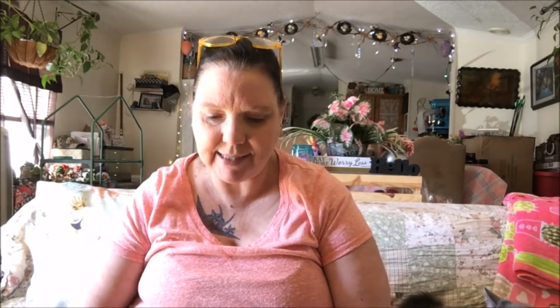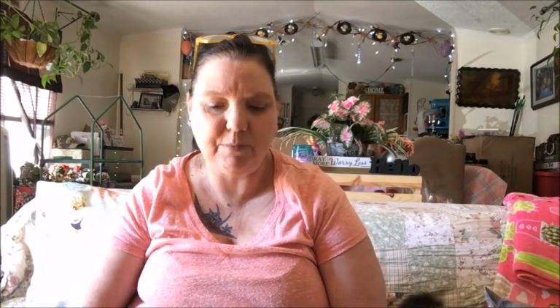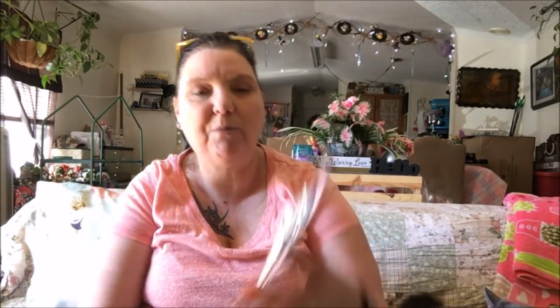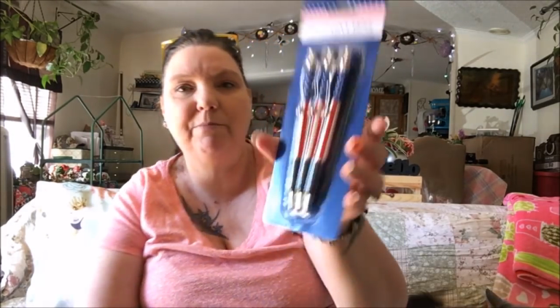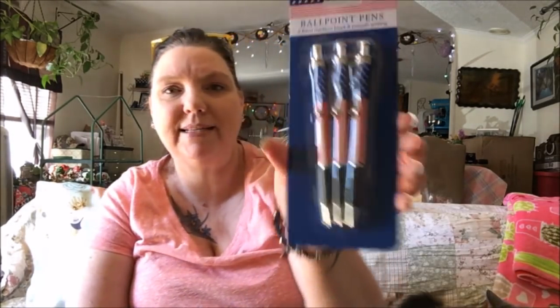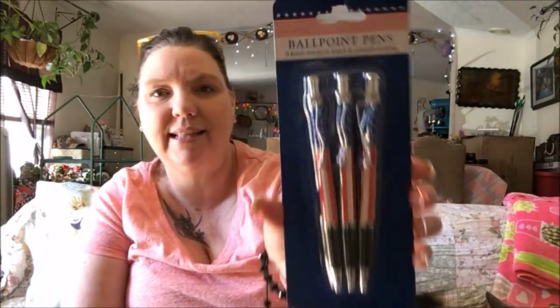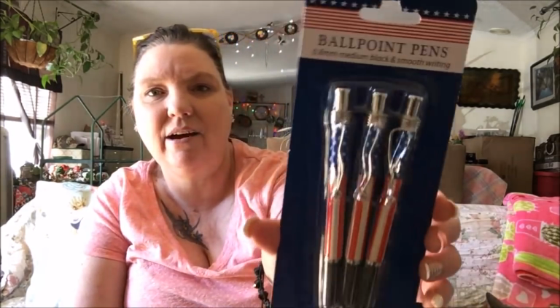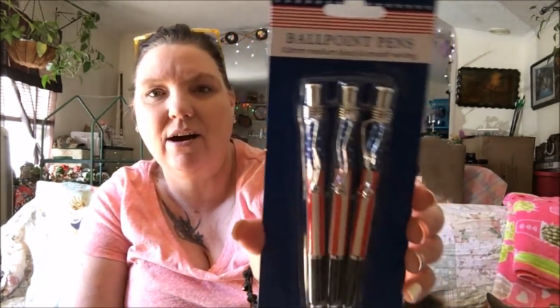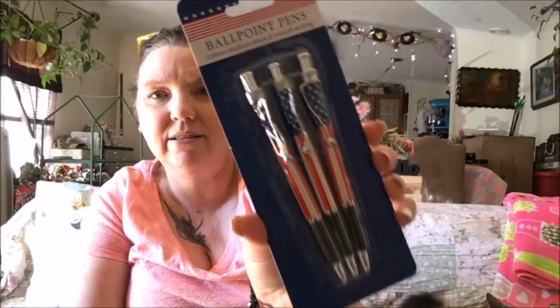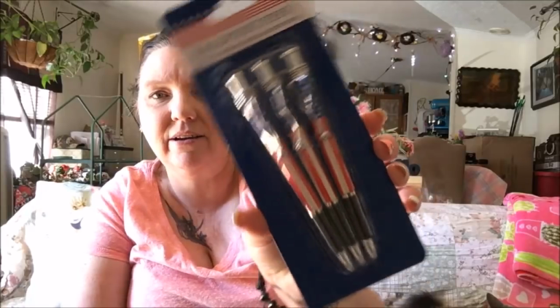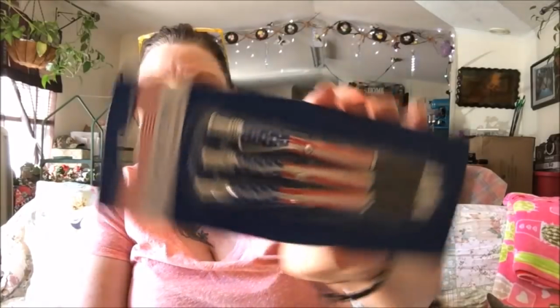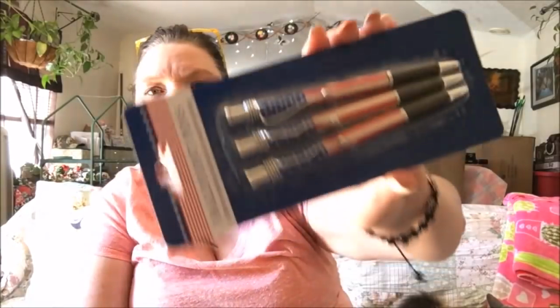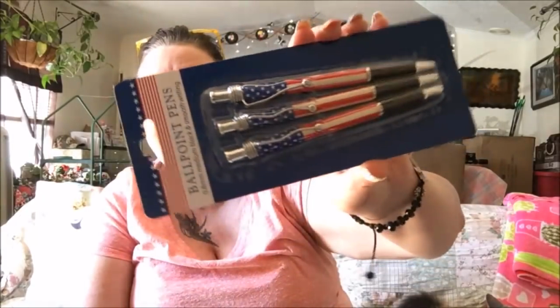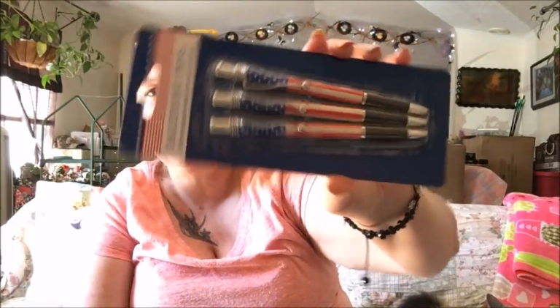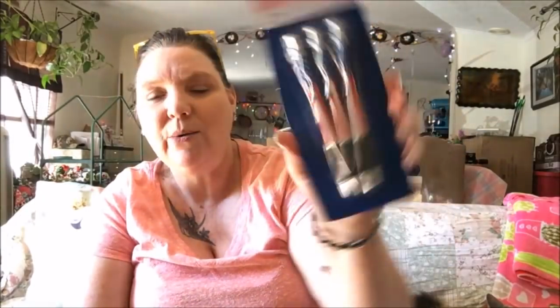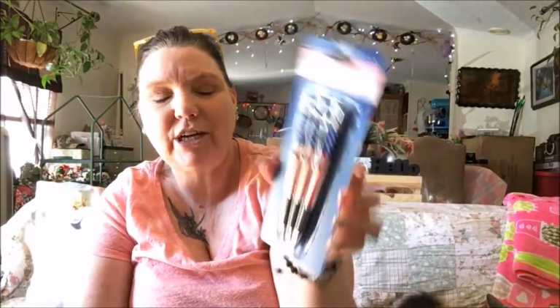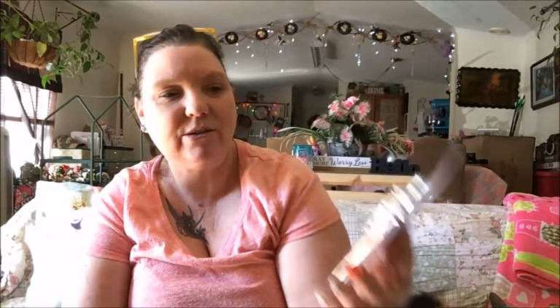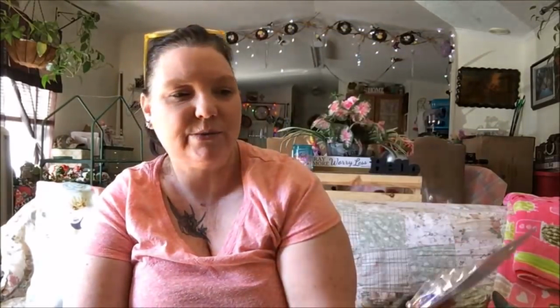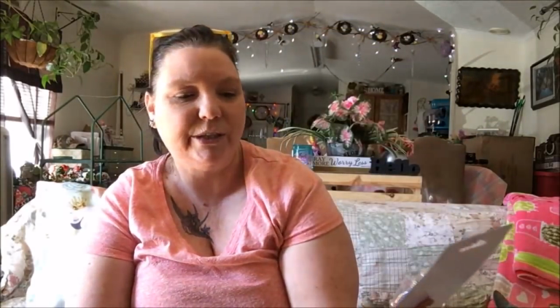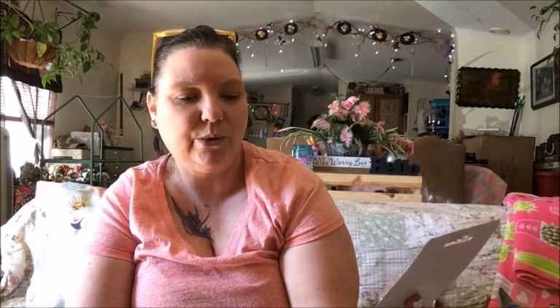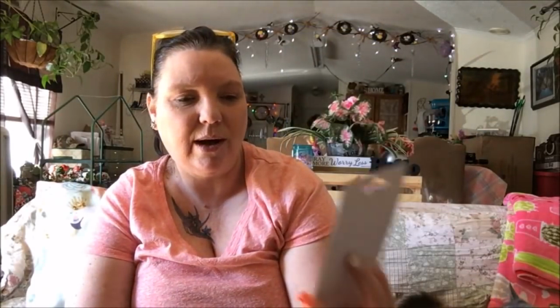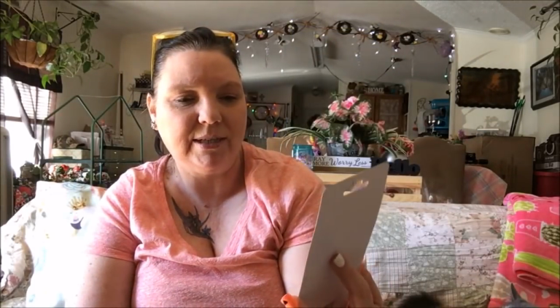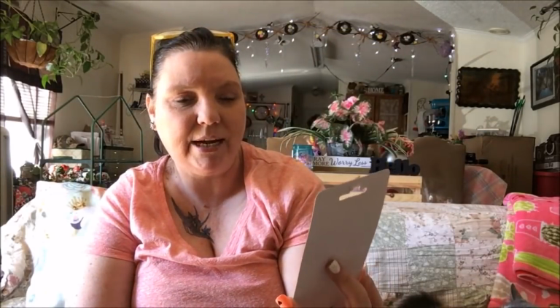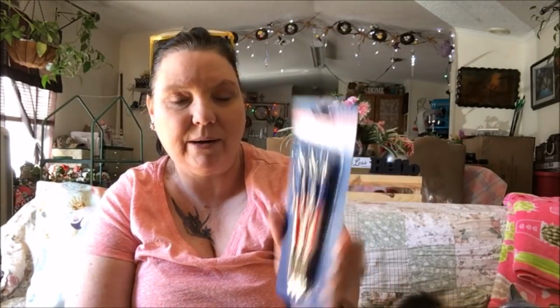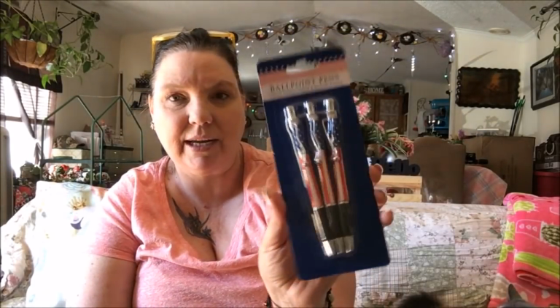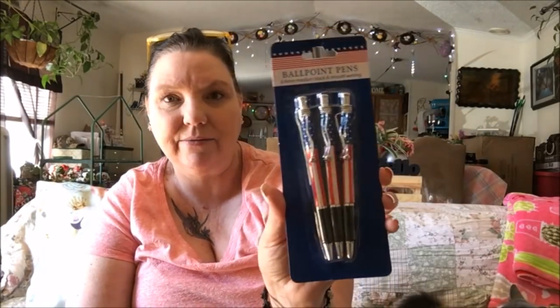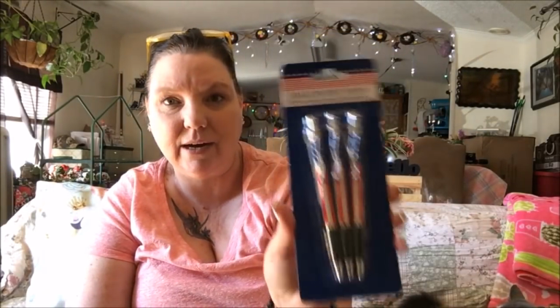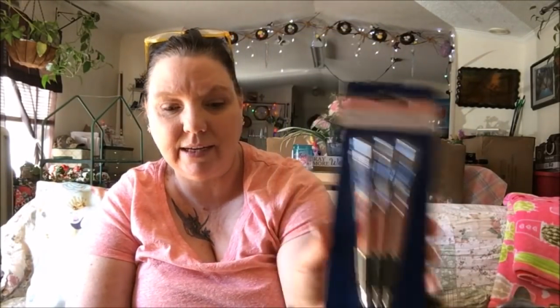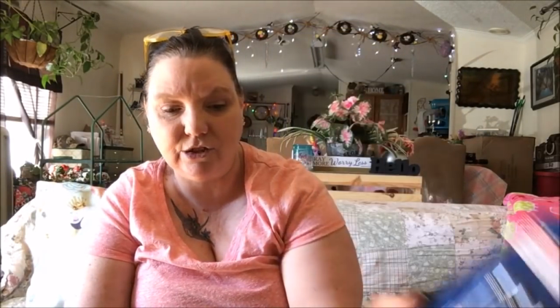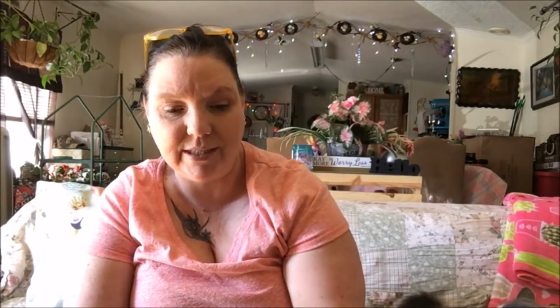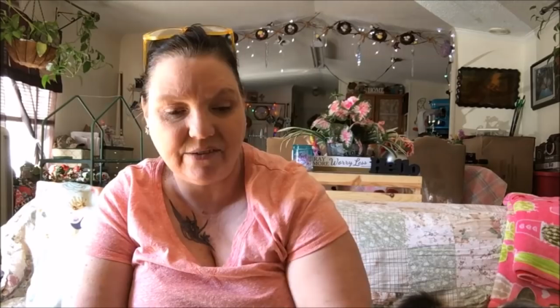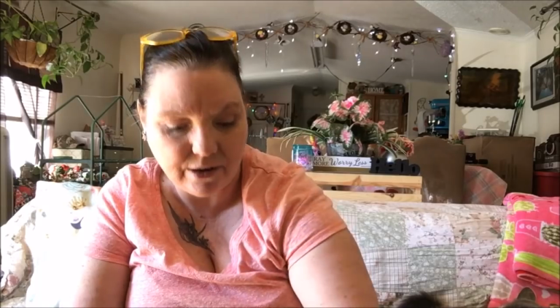The first thing I'm going to show you is these ballpoint pens — they are flag-themed, which I thought was really cool. I'm going to keep one and give the other two to Stefano for work; he's always looking for pens.